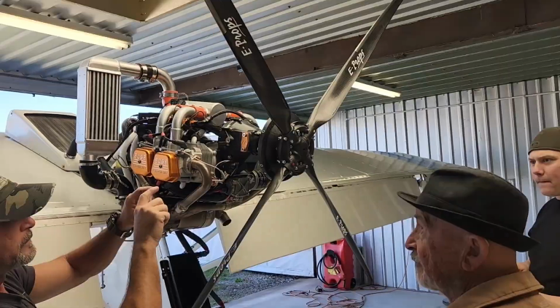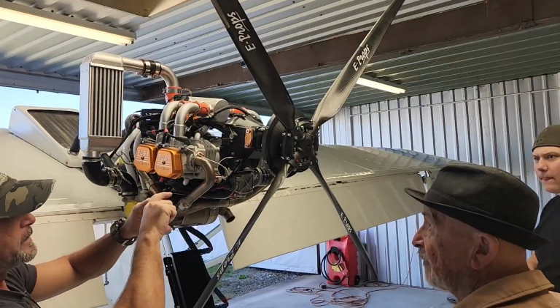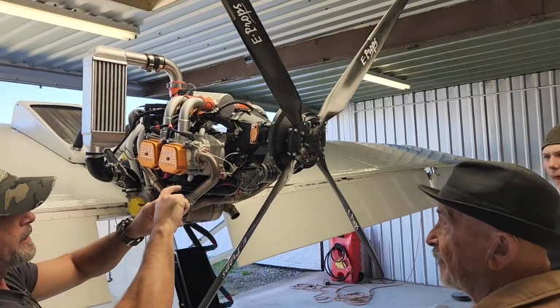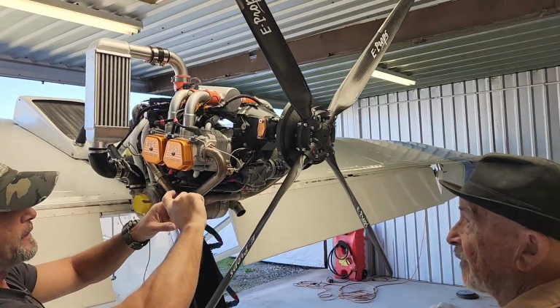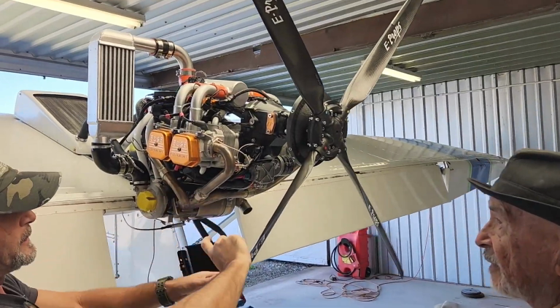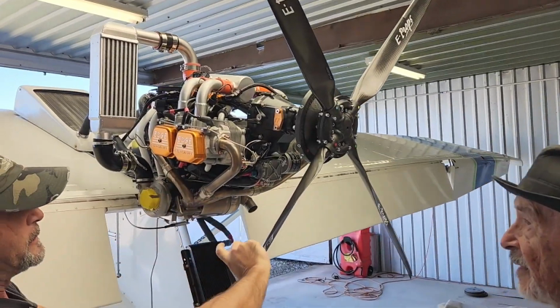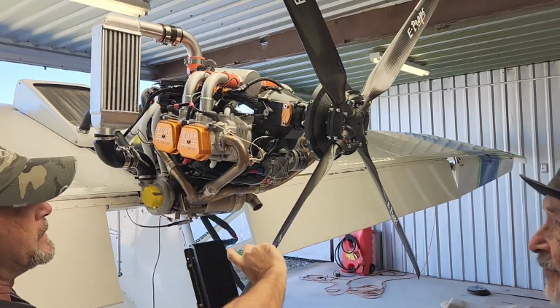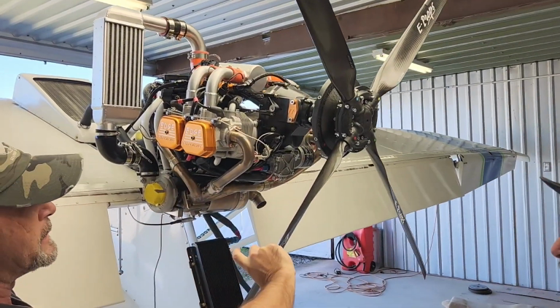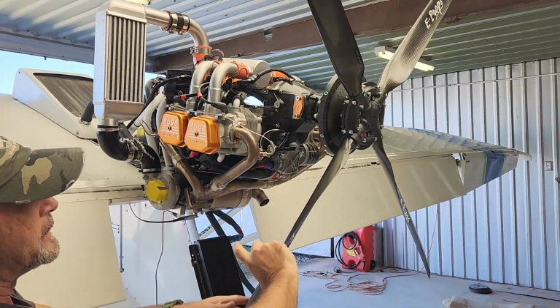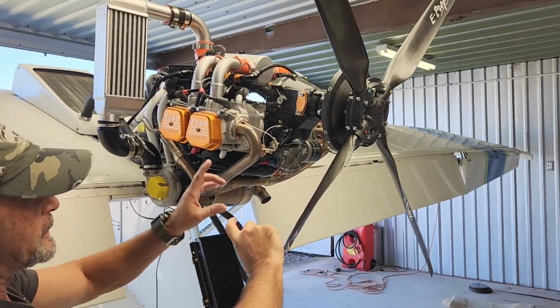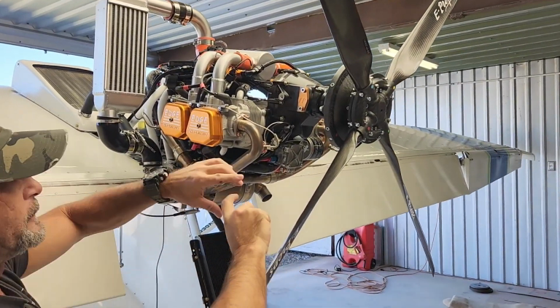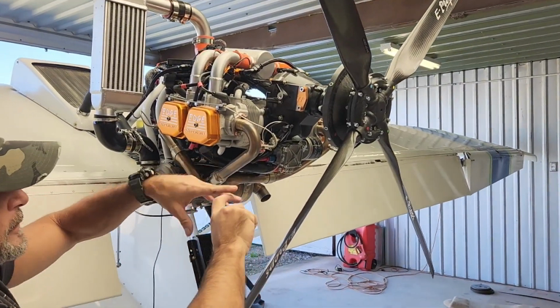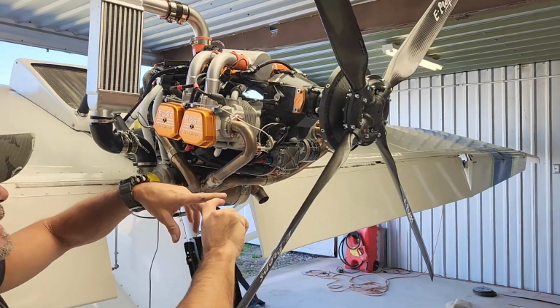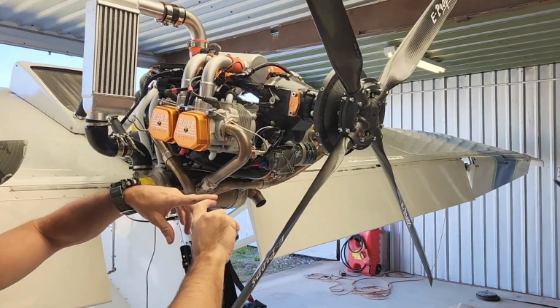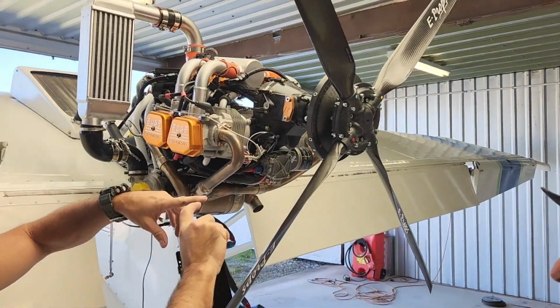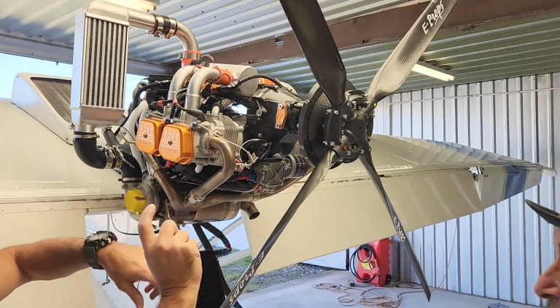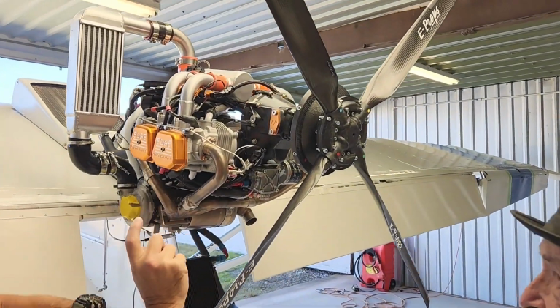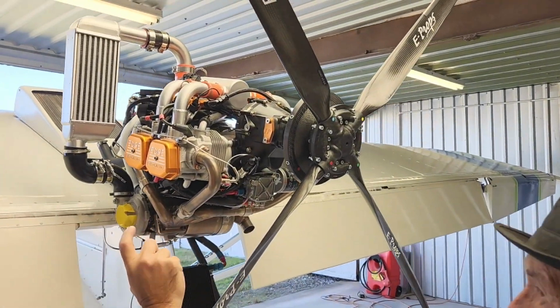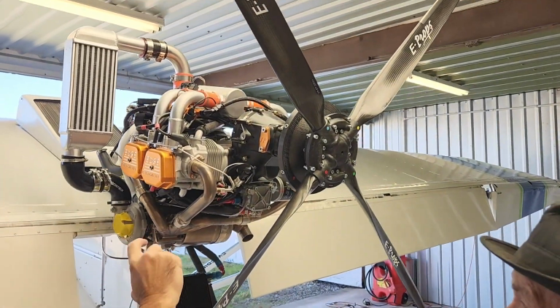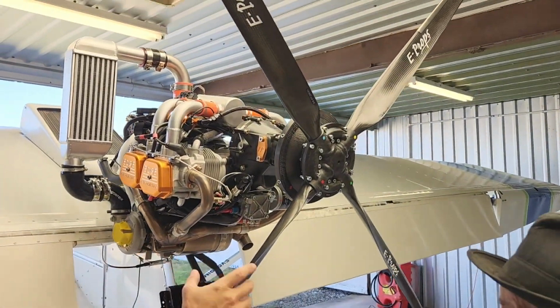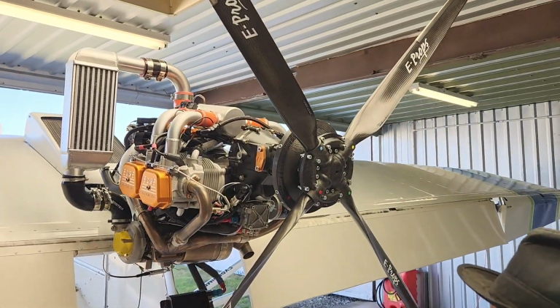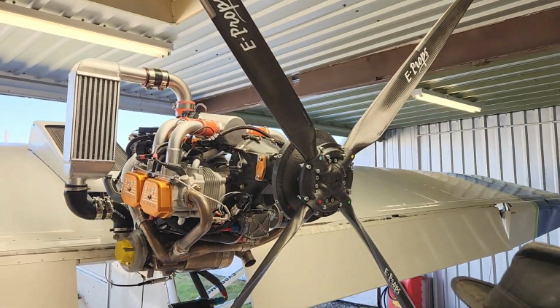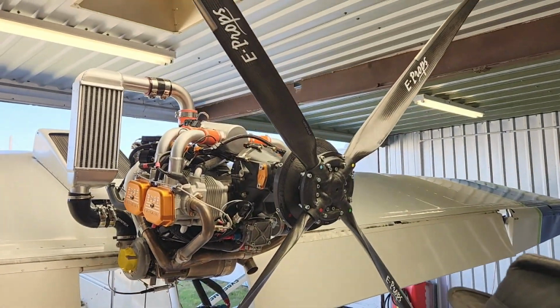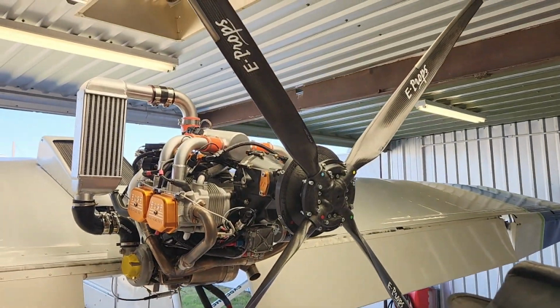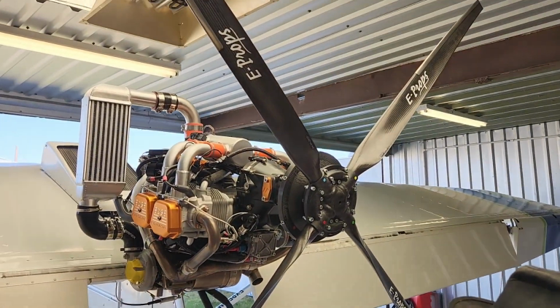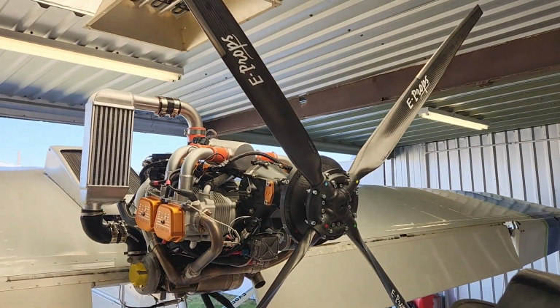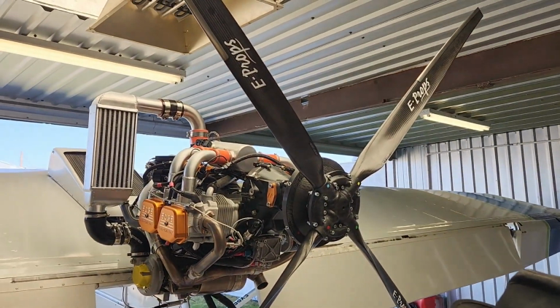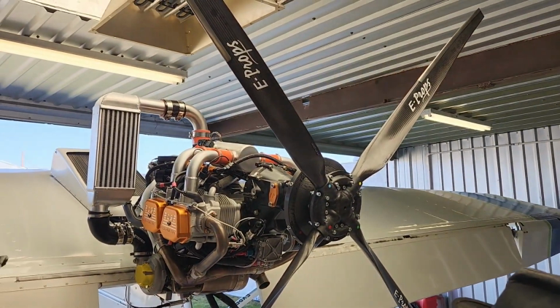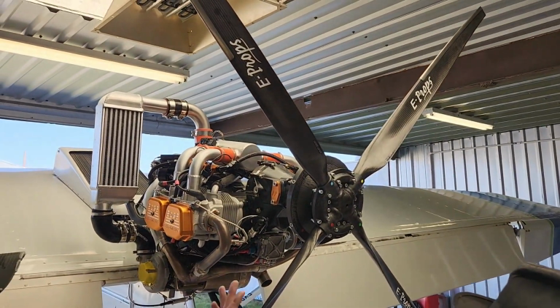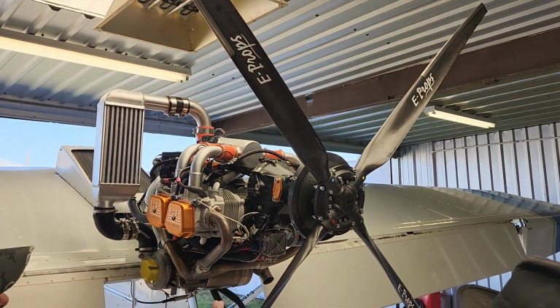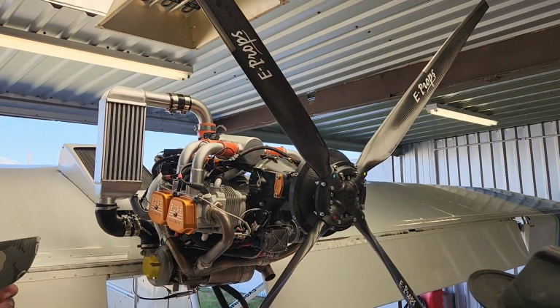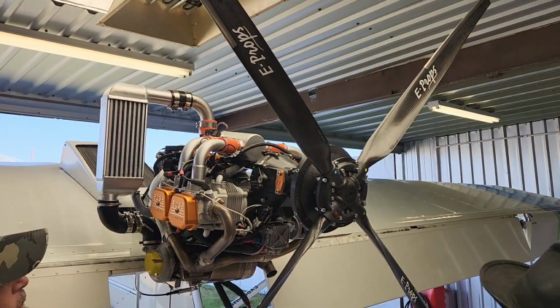With the unit, it tells you when you're level, and then you just twist these to your liking.